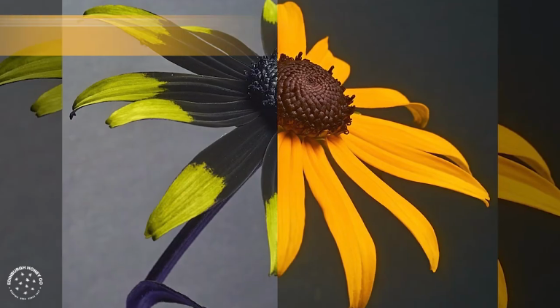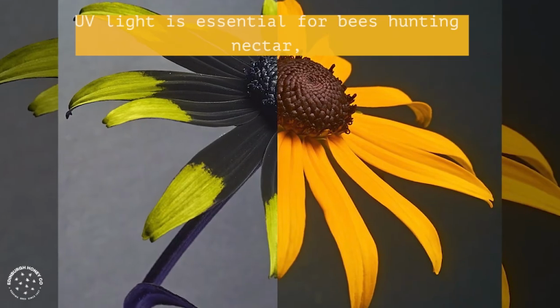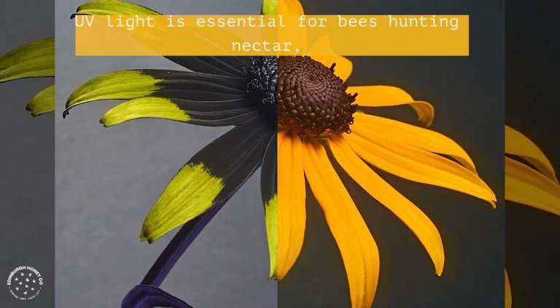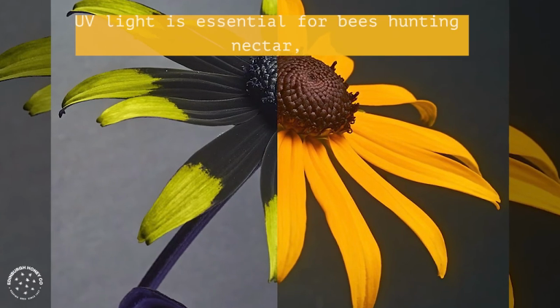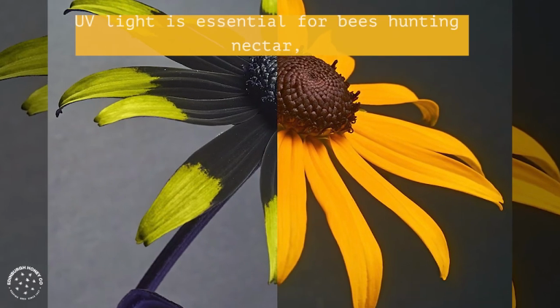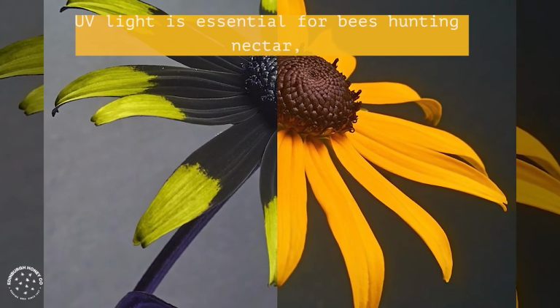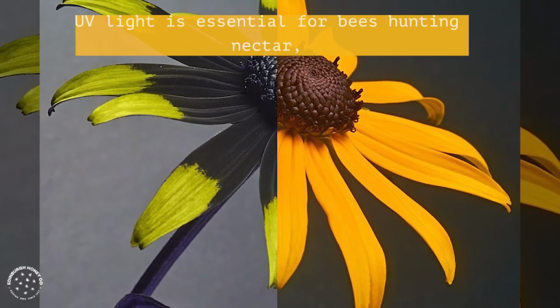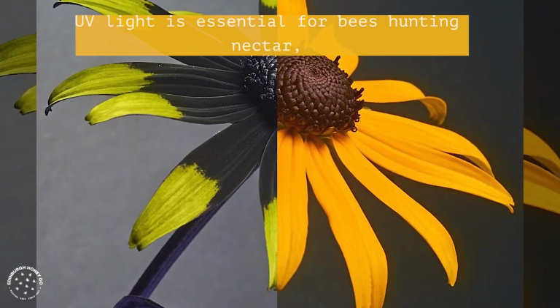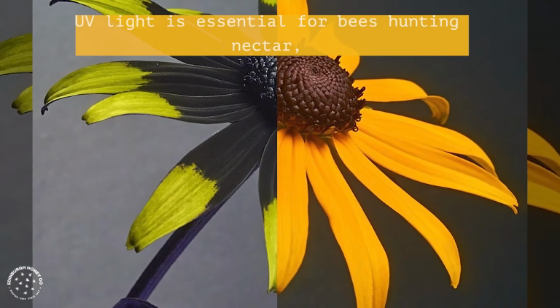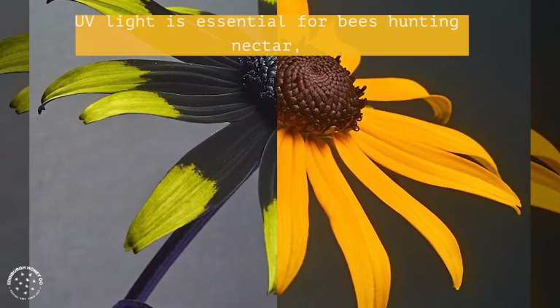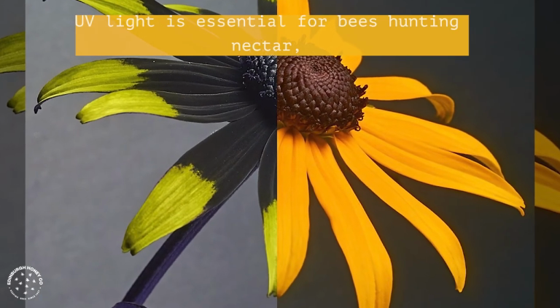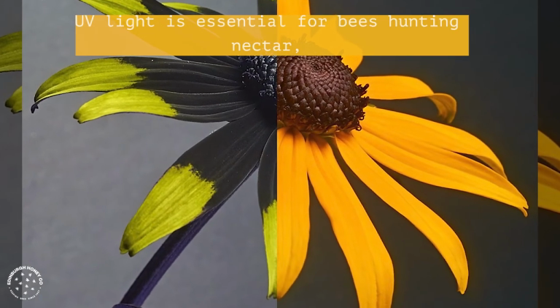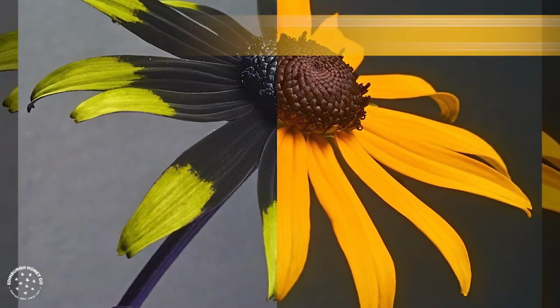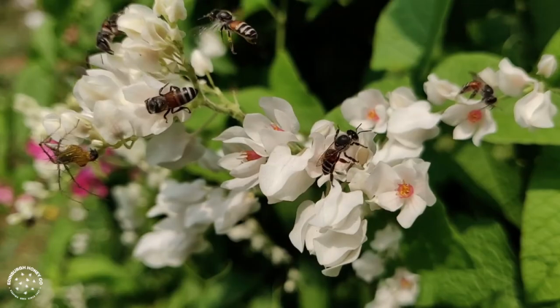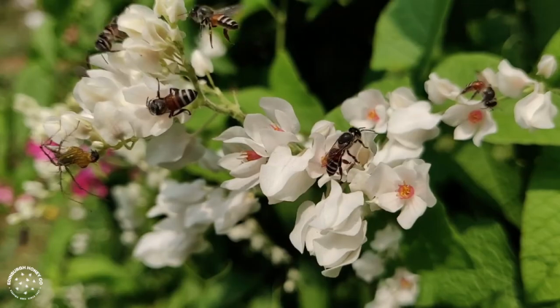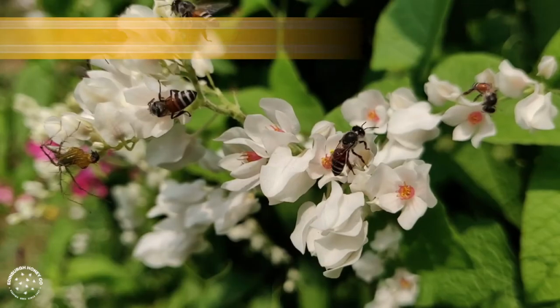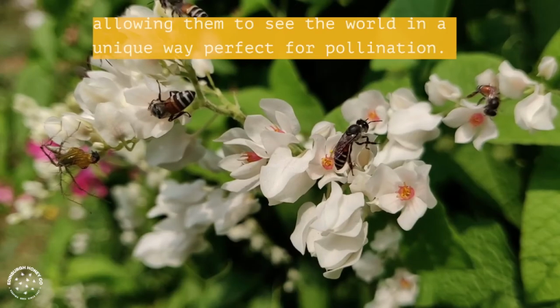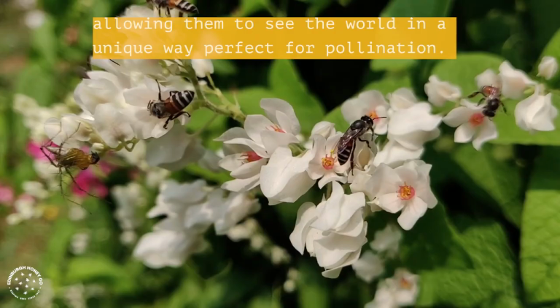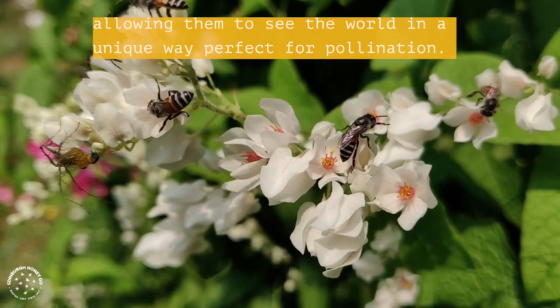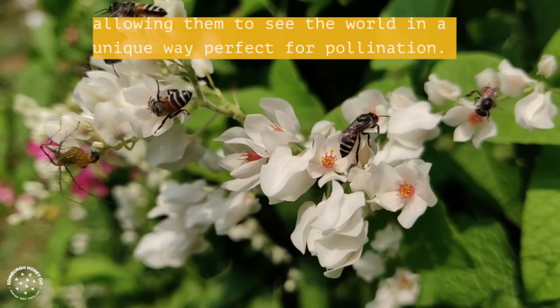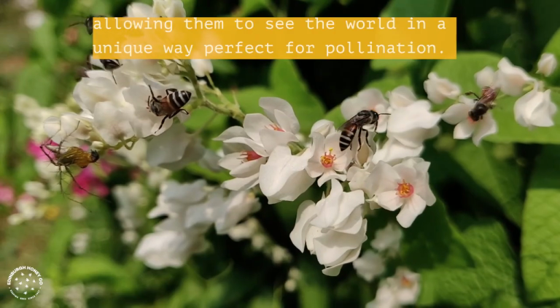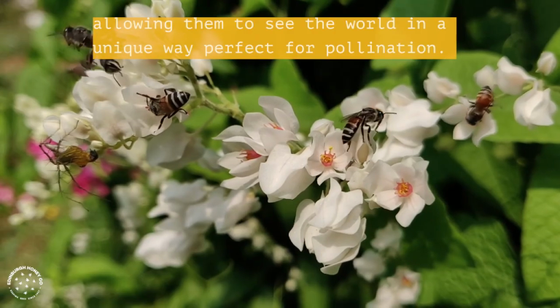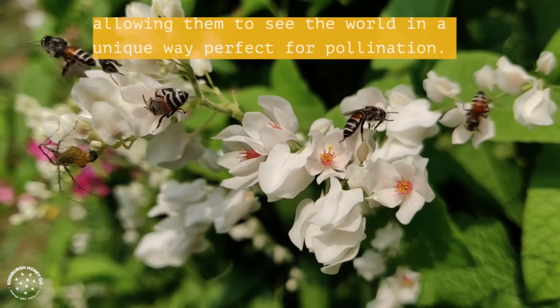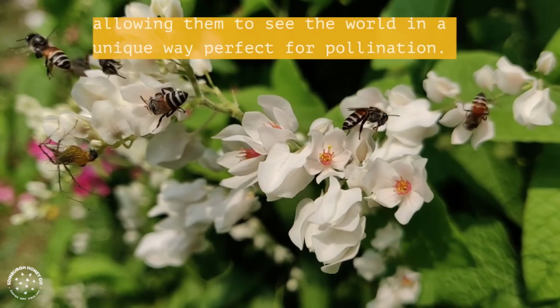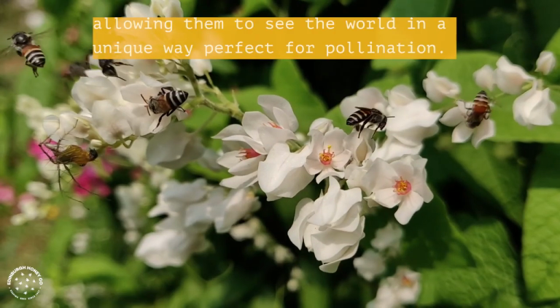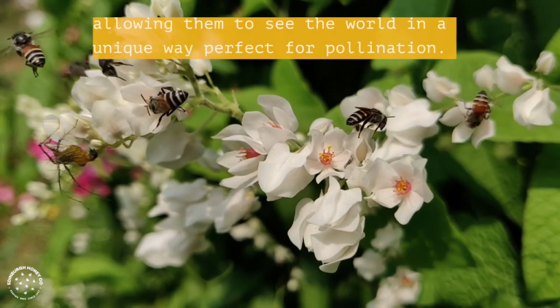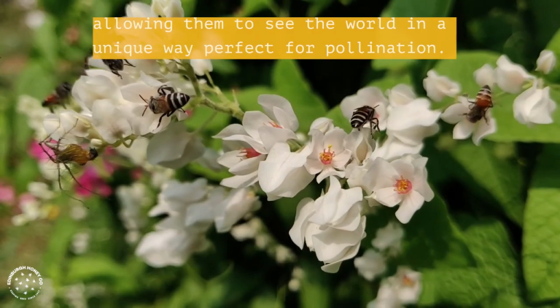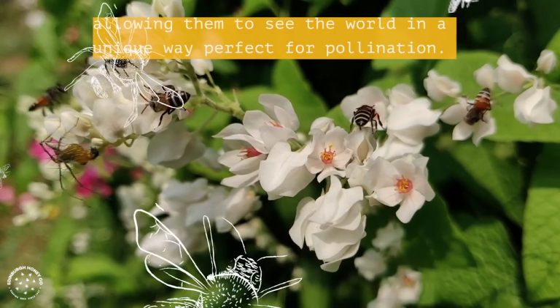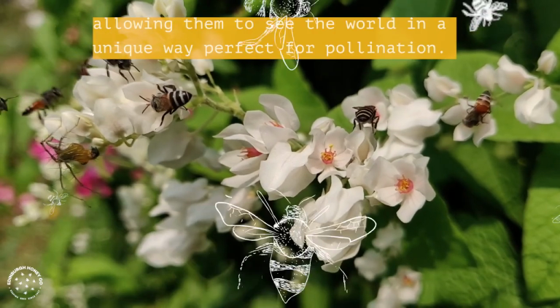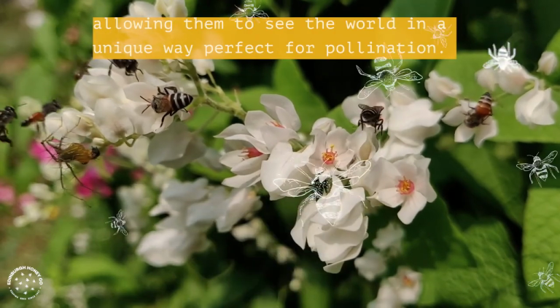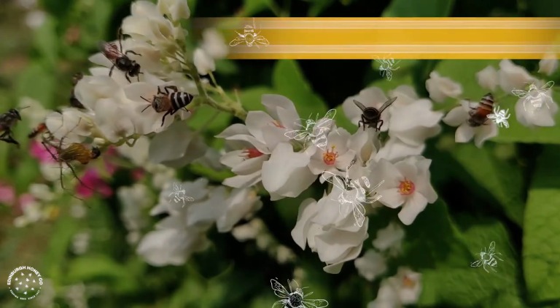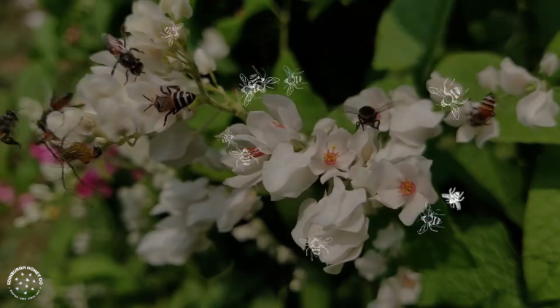UV light is essential for bees hunting nectar, allowing them to see the world in a unique way perfect for pollination.